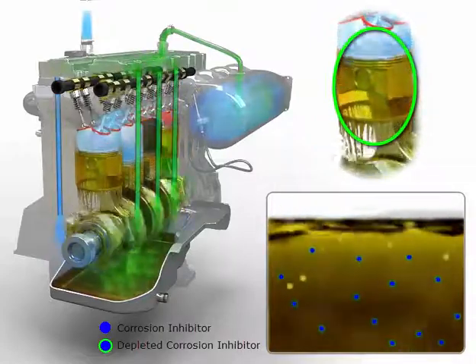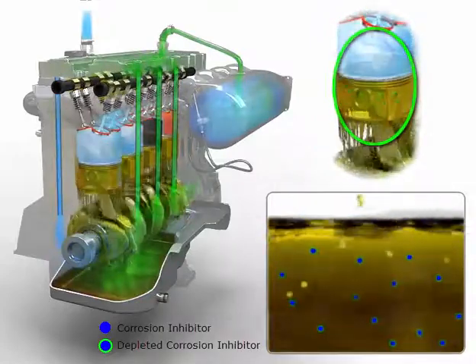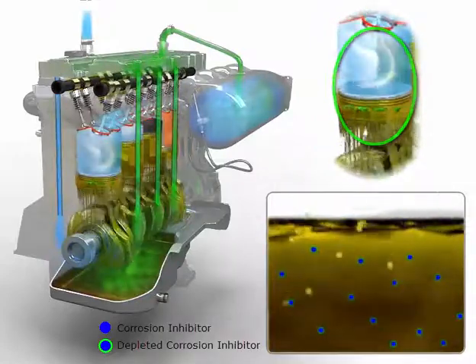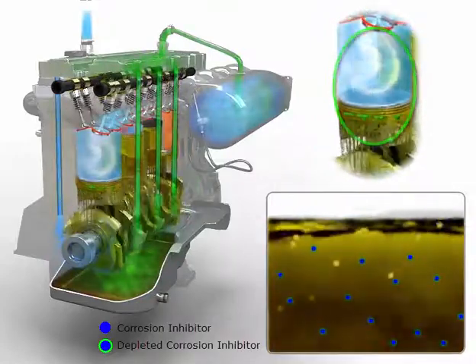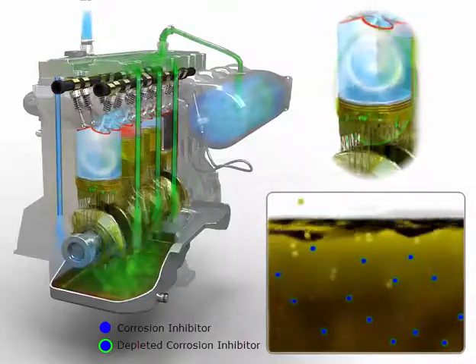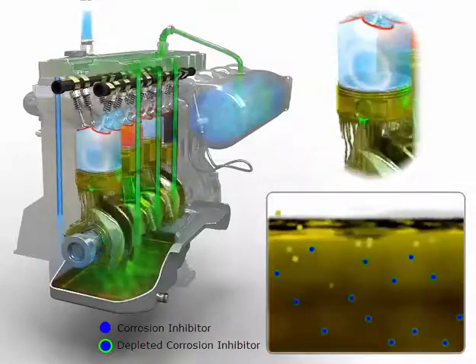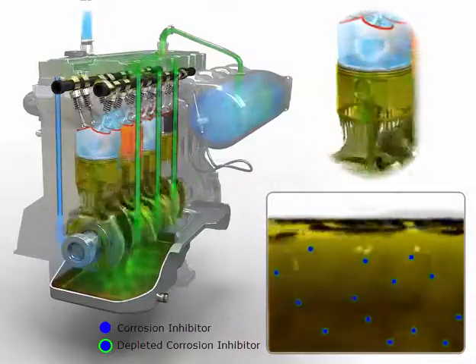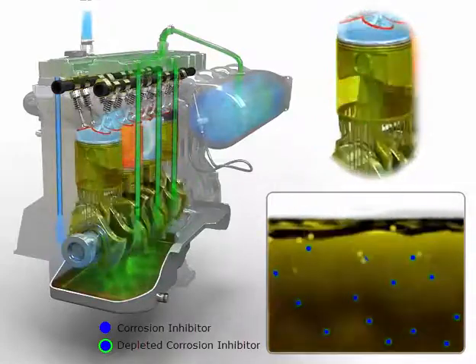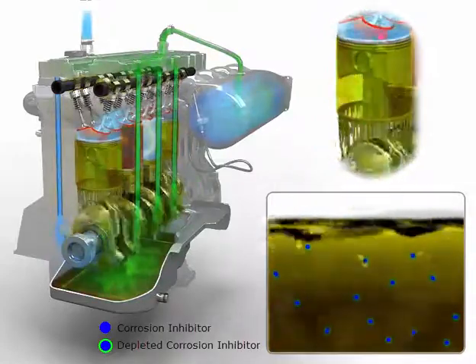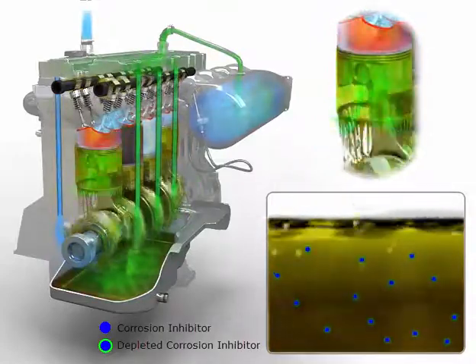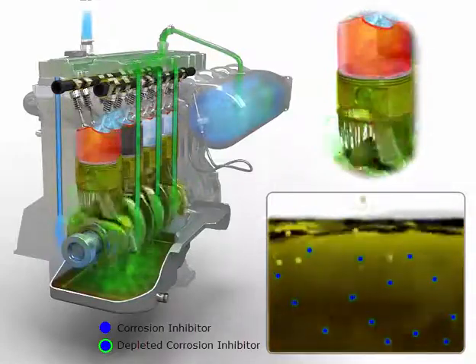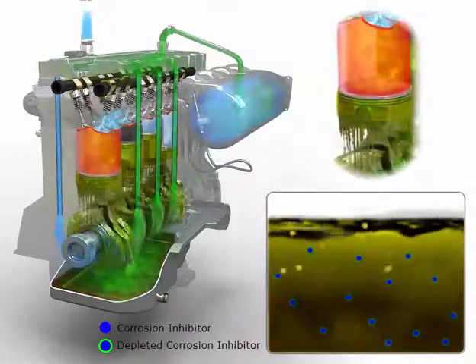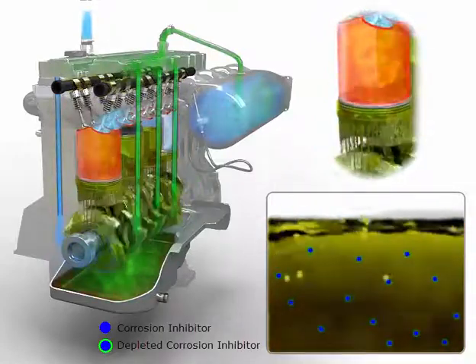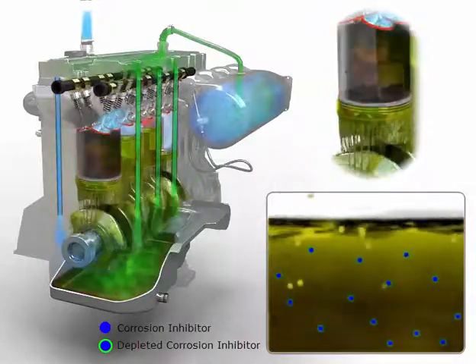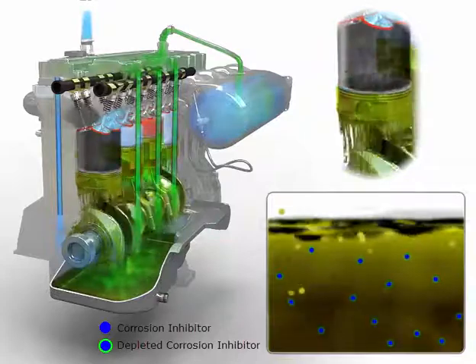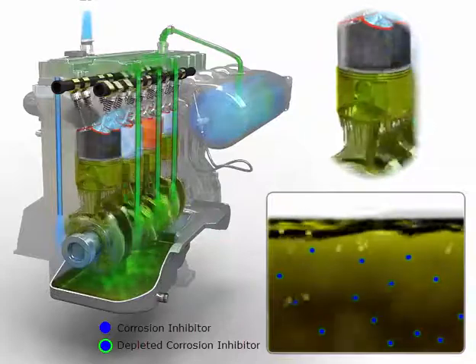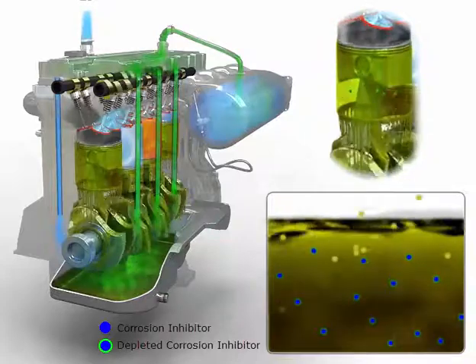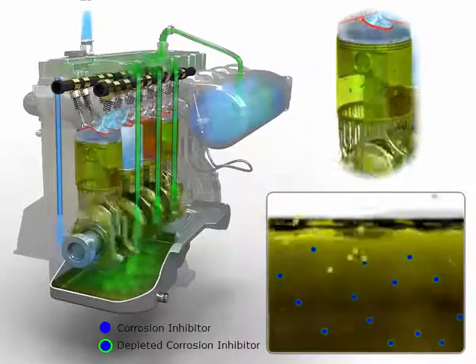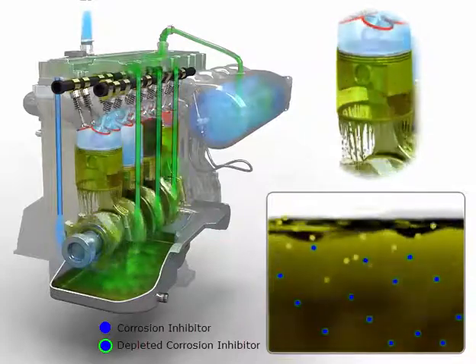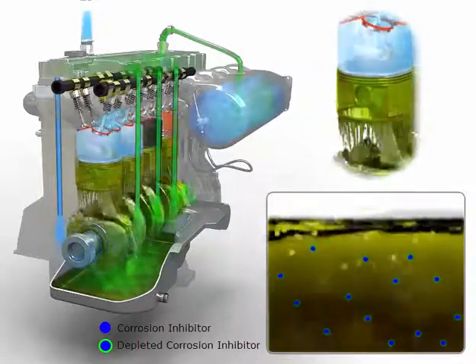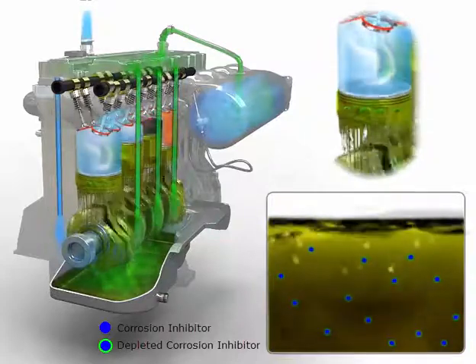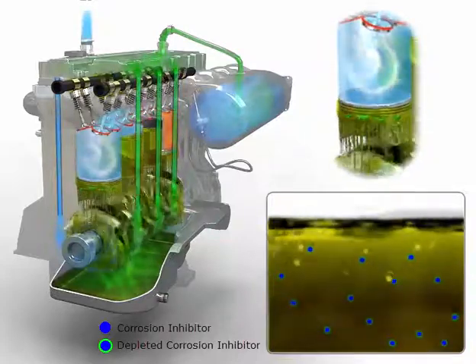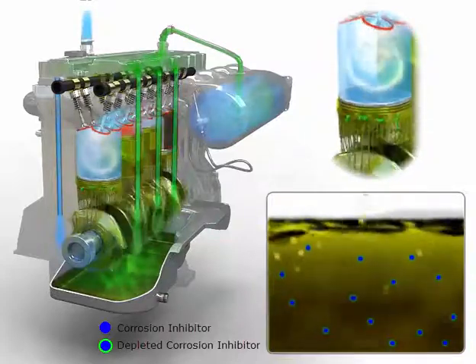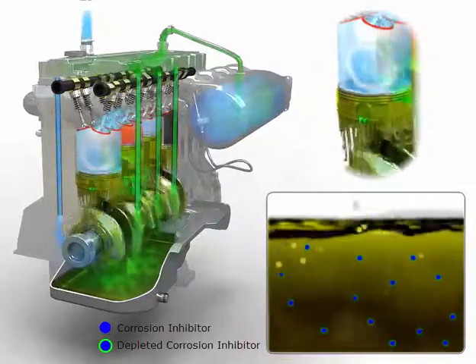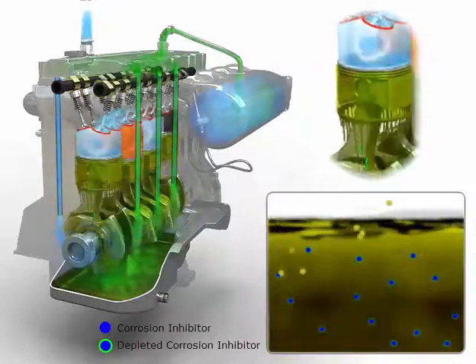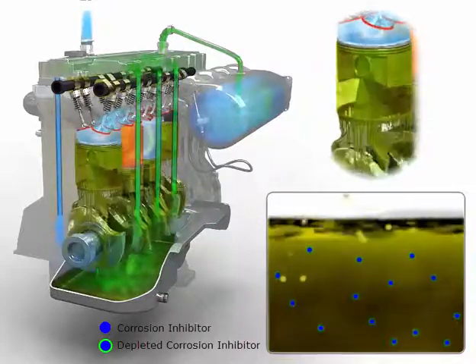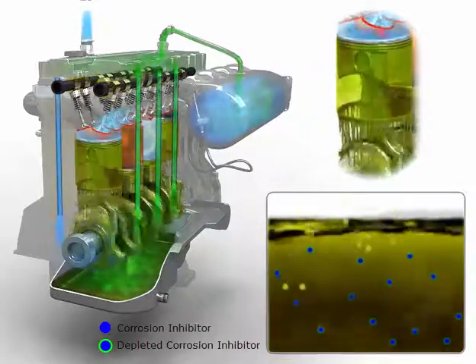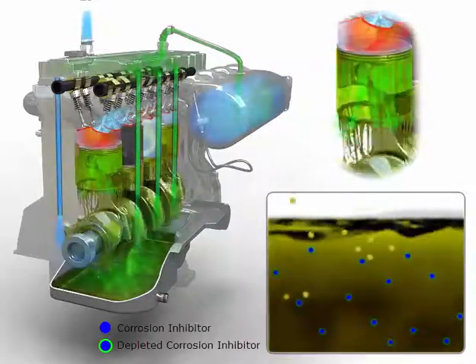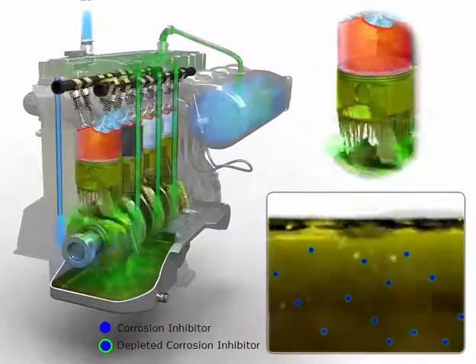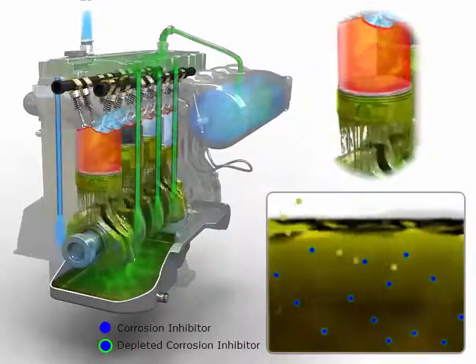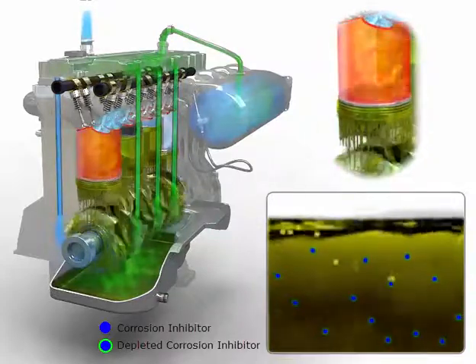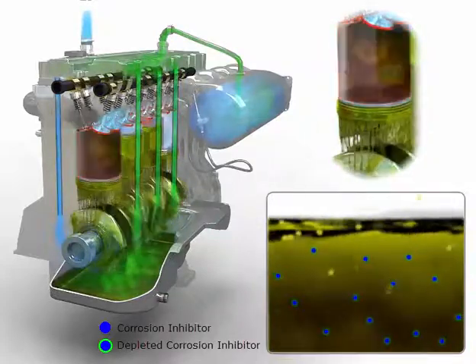The resulting acidic mixture is neutralized by the engine oil additives, but when the additives are depleted, the oil must be replaced.